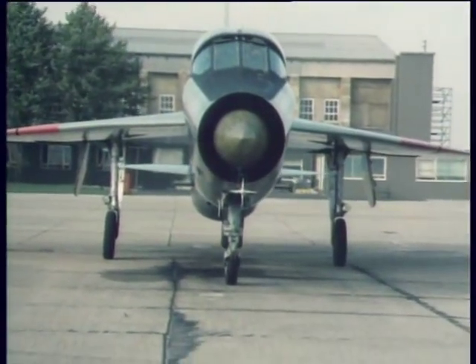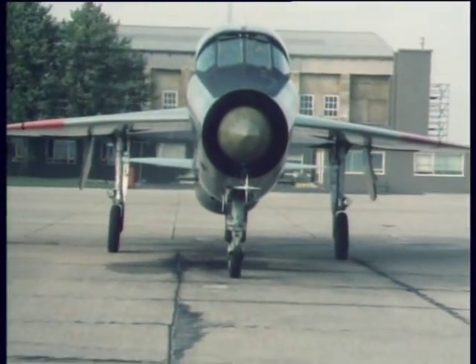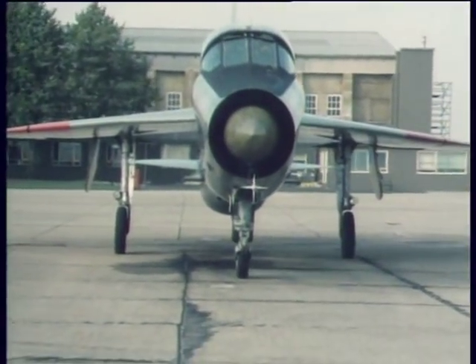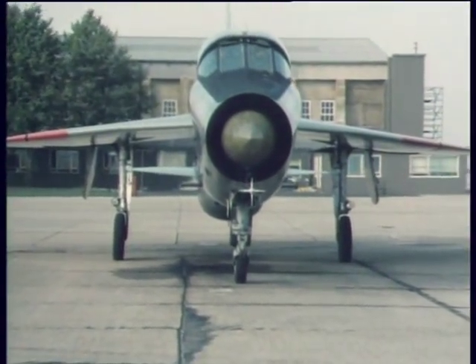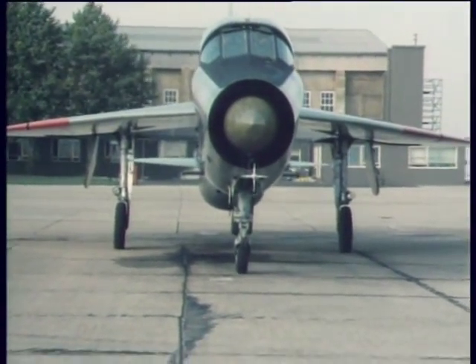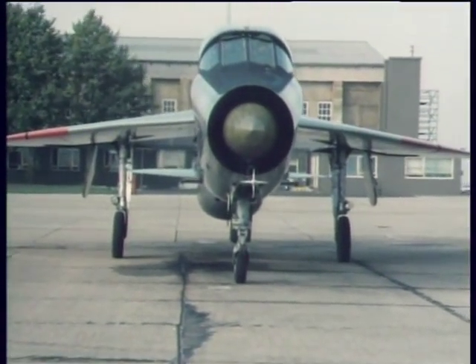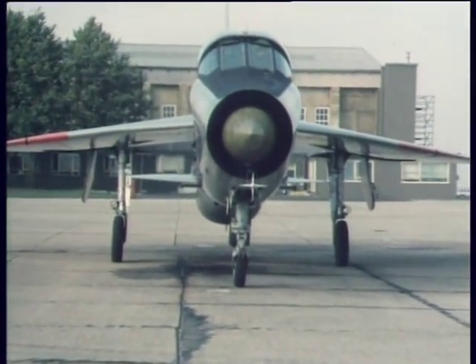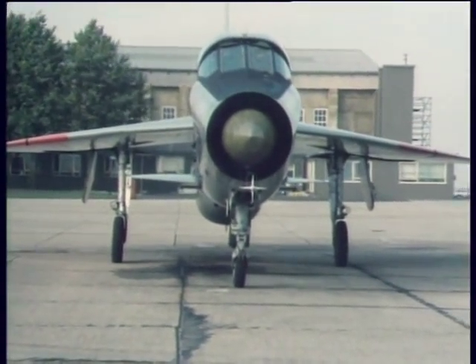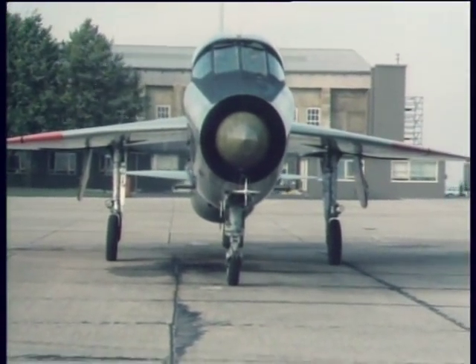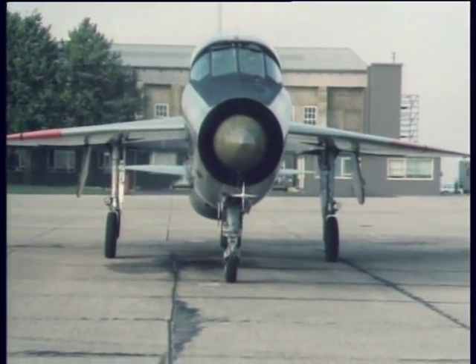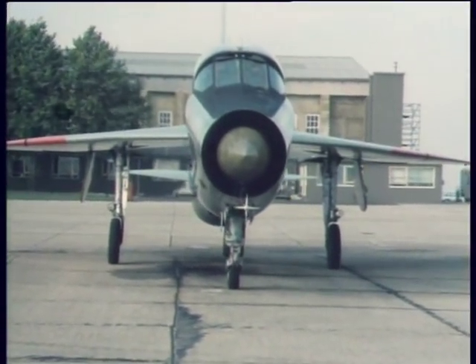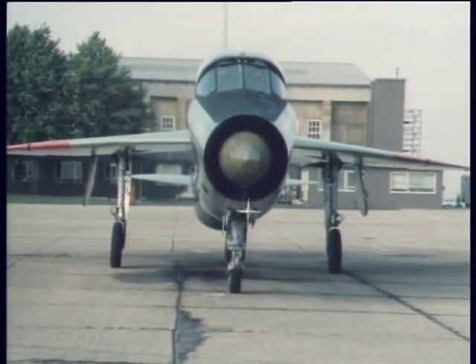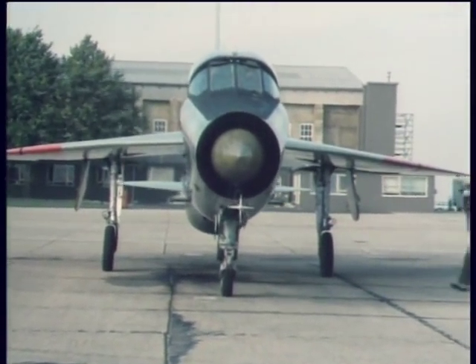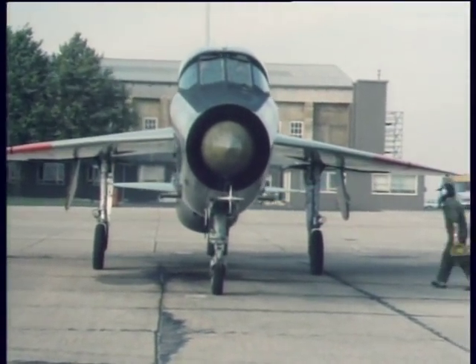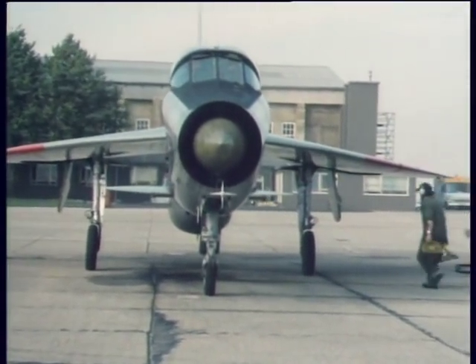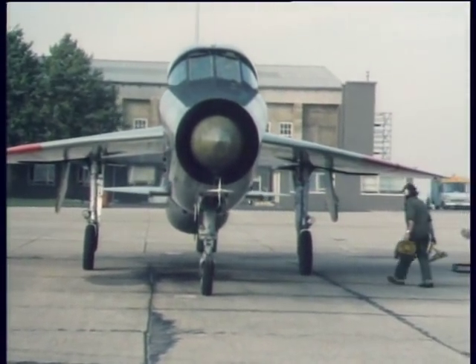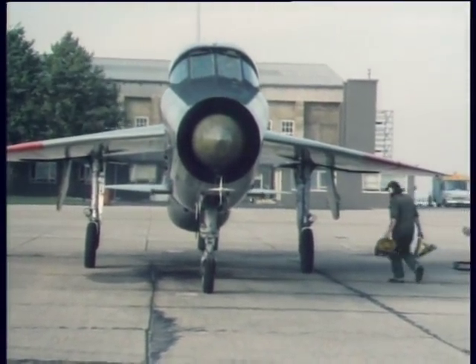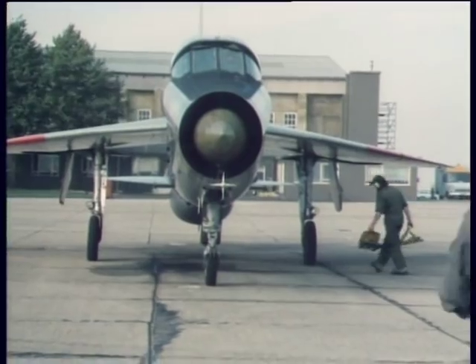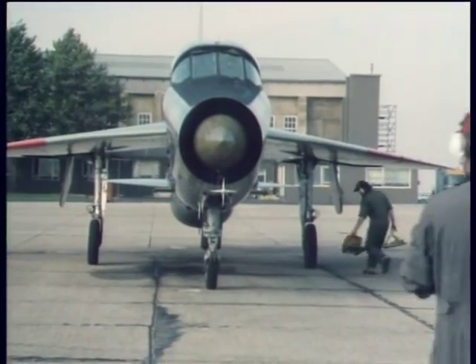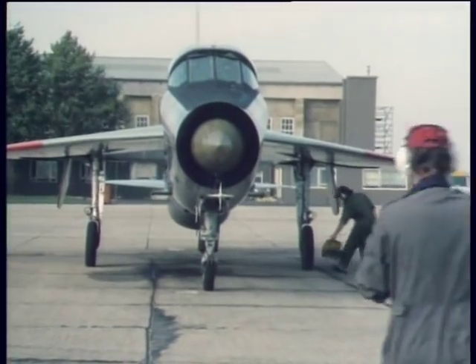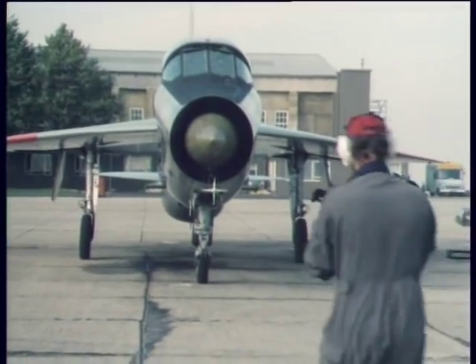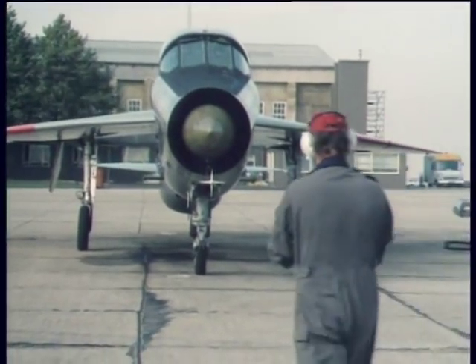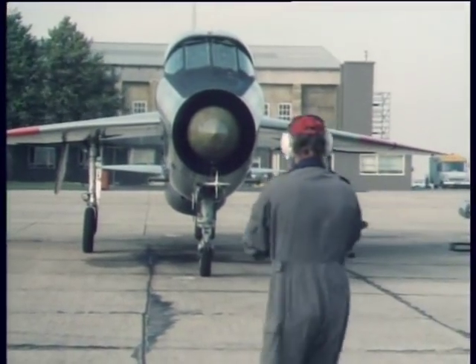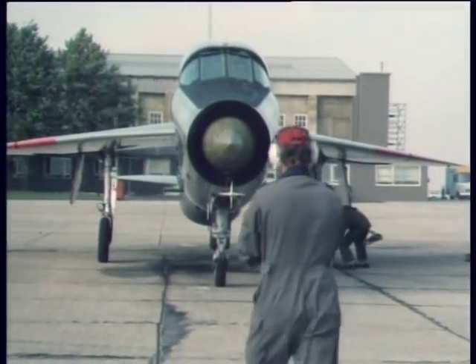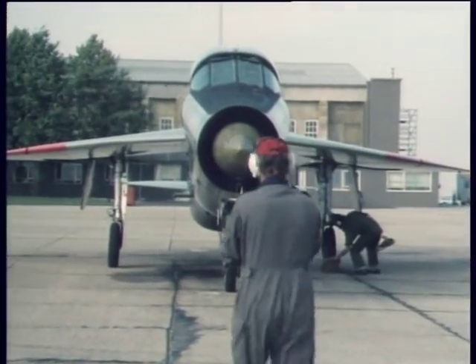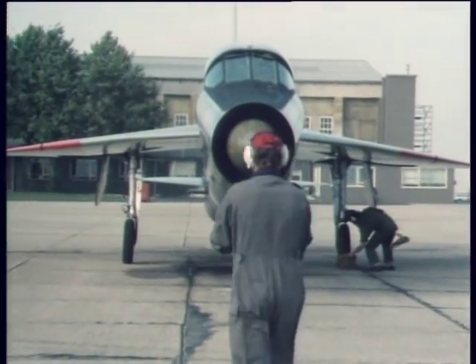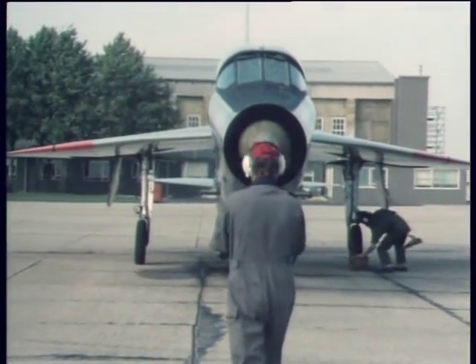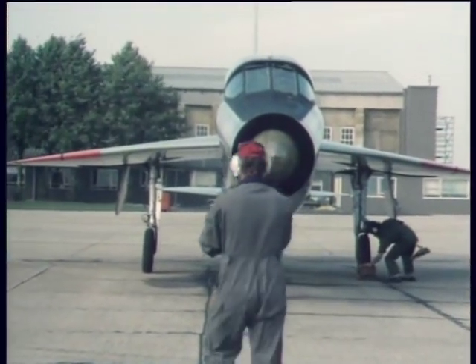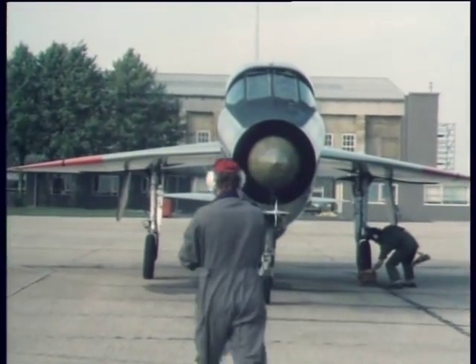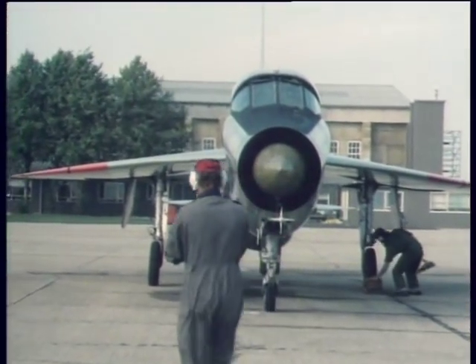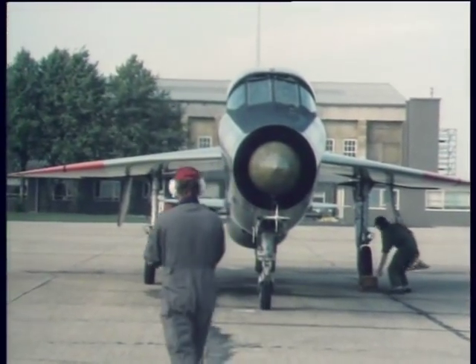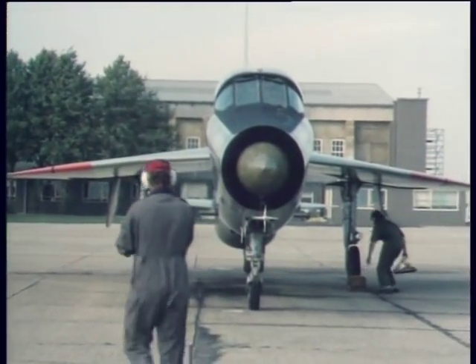It's a delightful machine. It's a pilot's aeroplane, just like a good car ought to be. It's not that big, and it's got two great big motors in it.